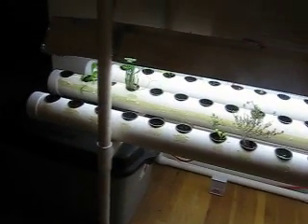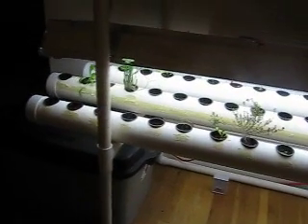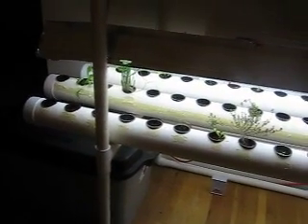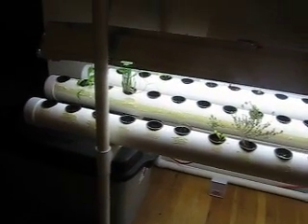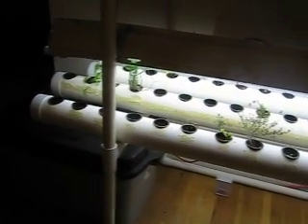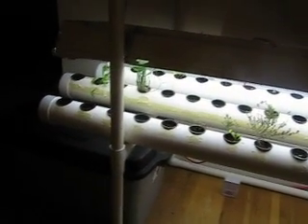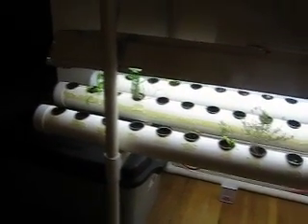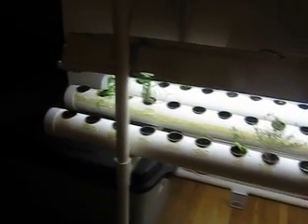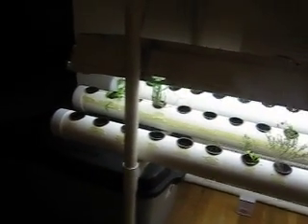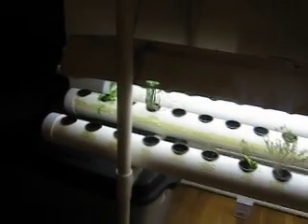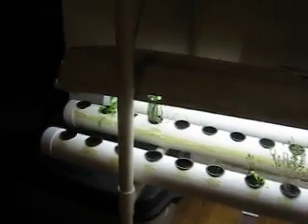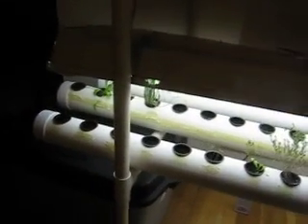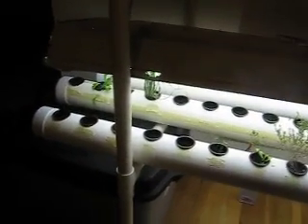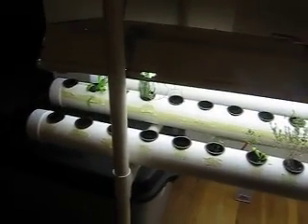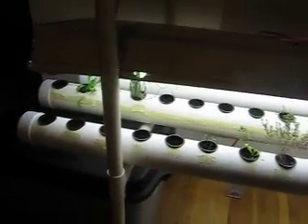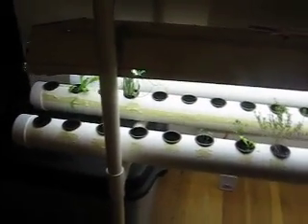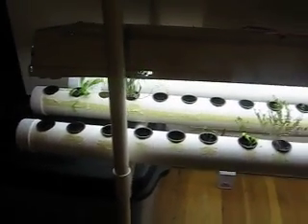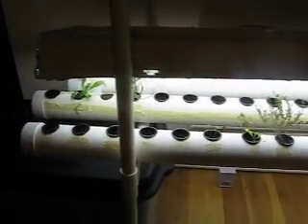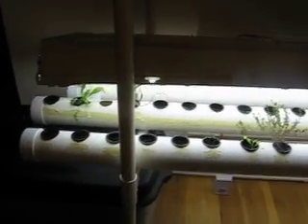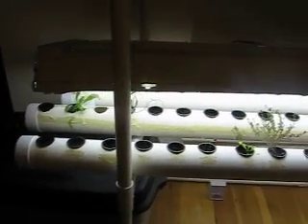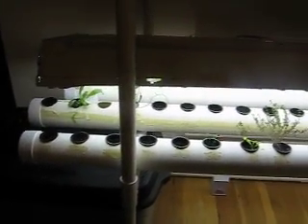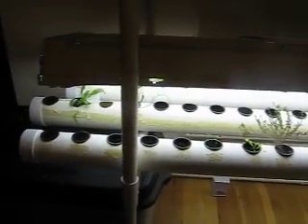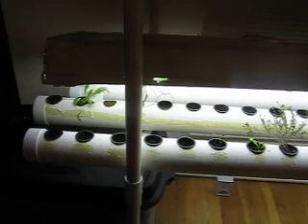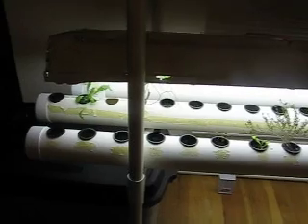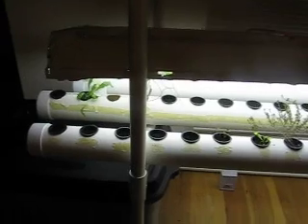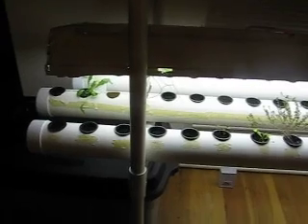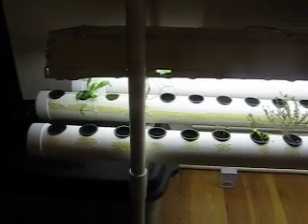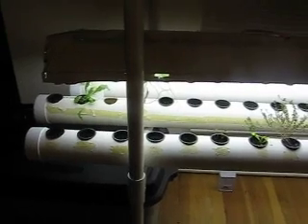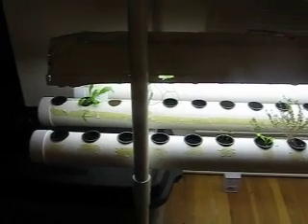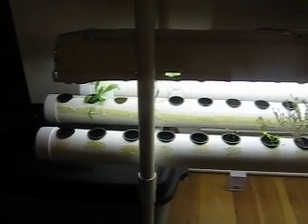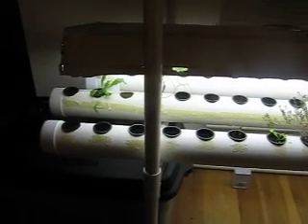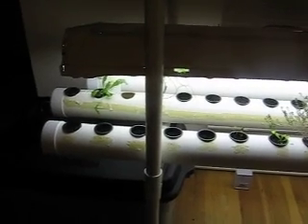Hello again. Welcome to another edition of my hydroponic garden.